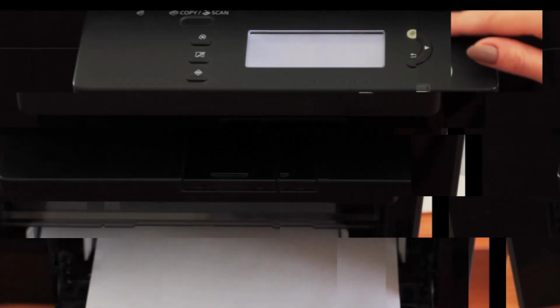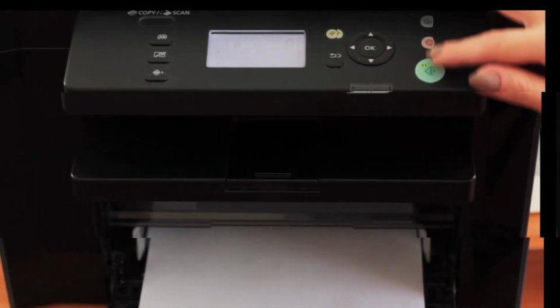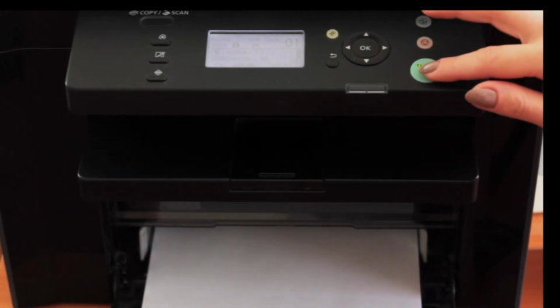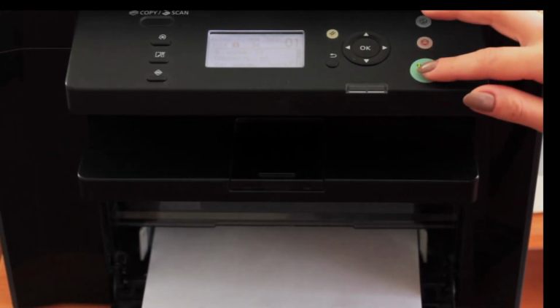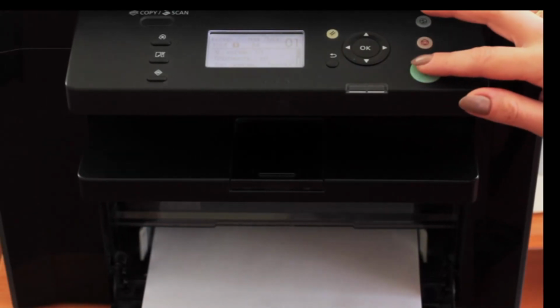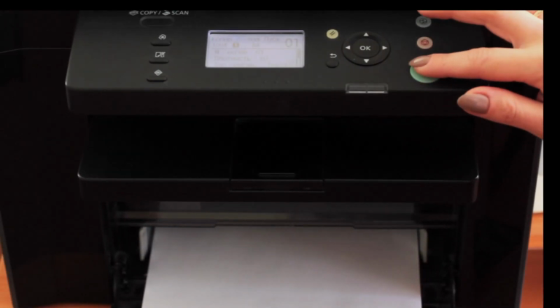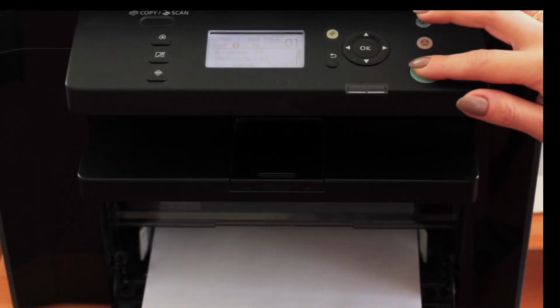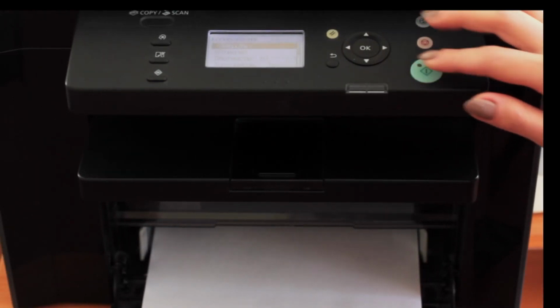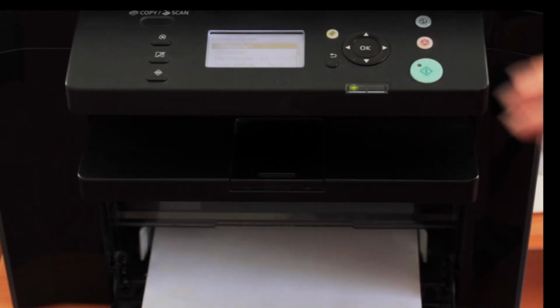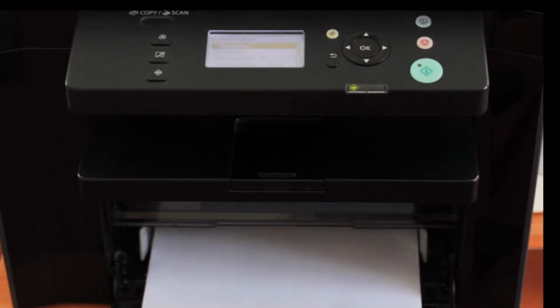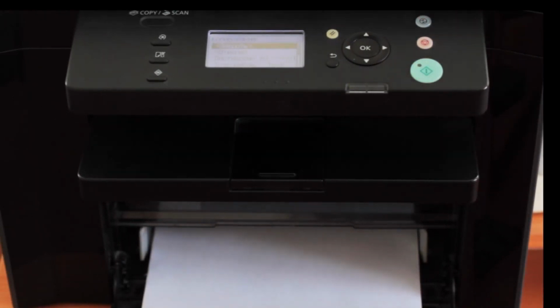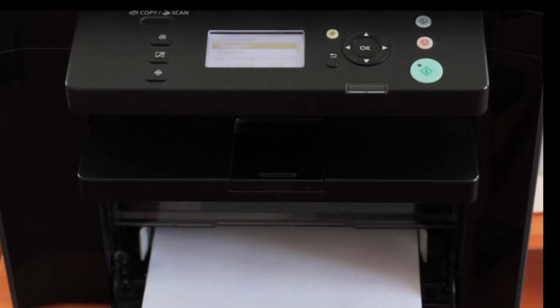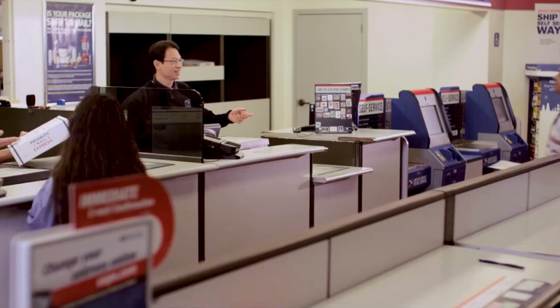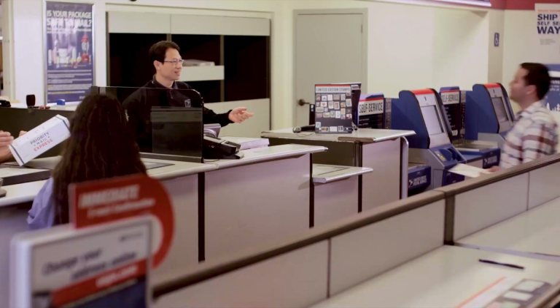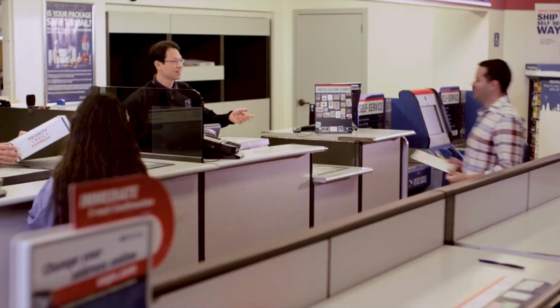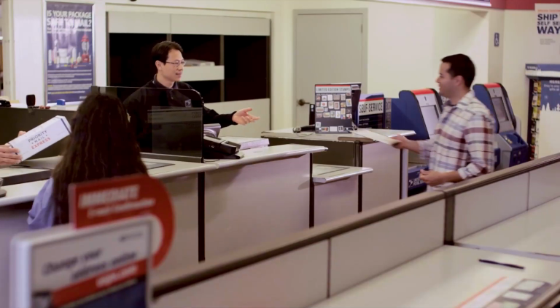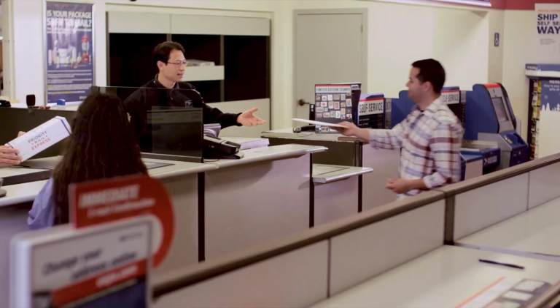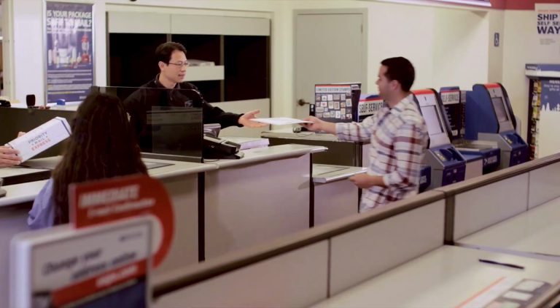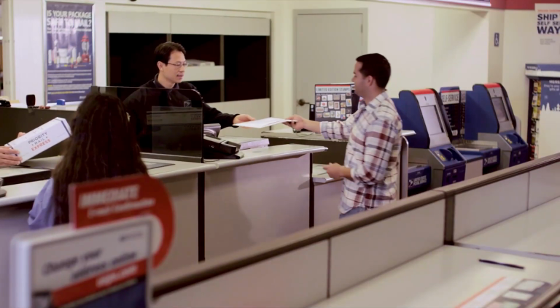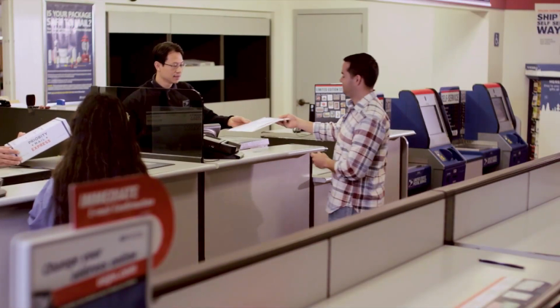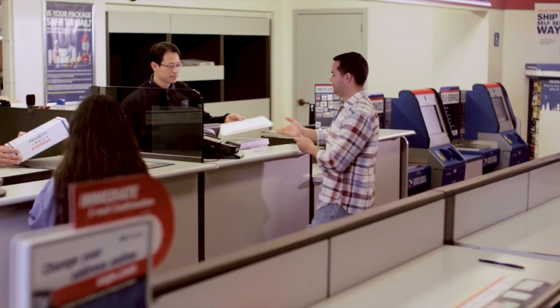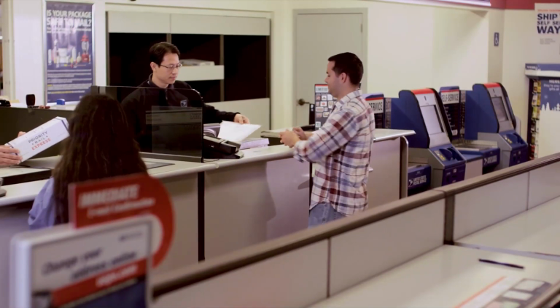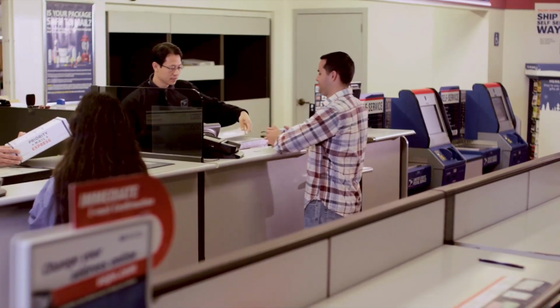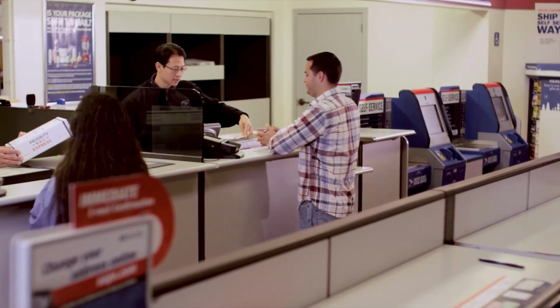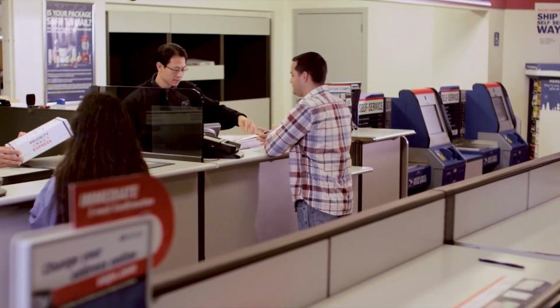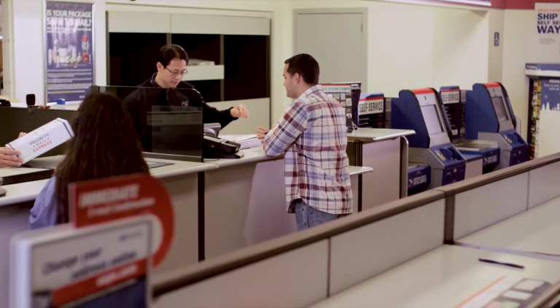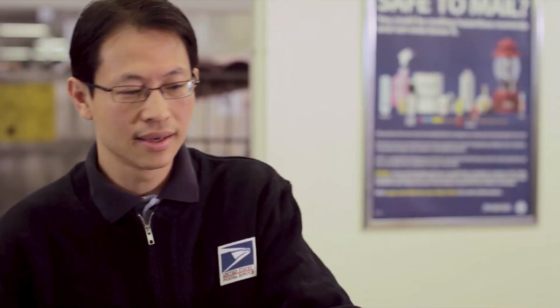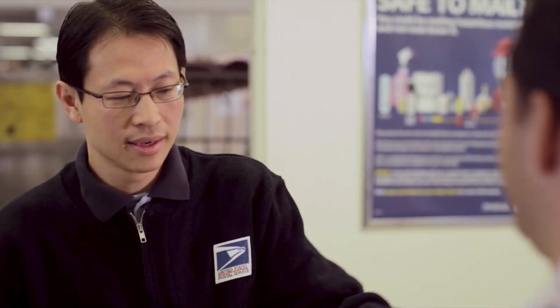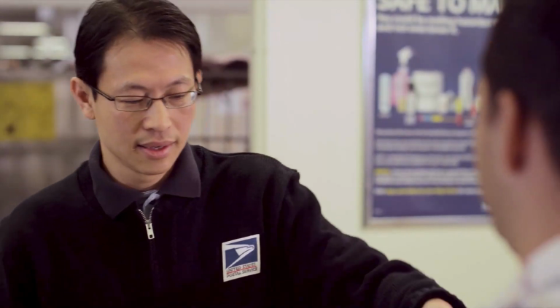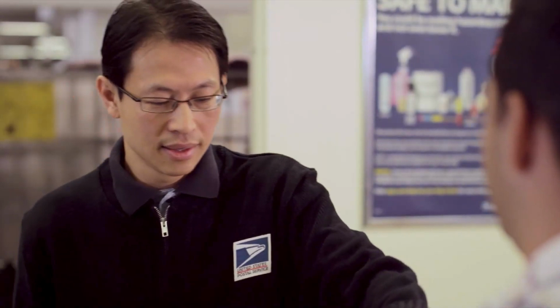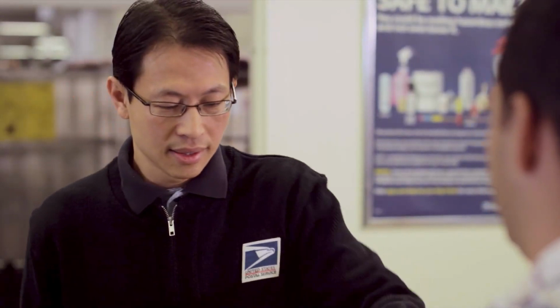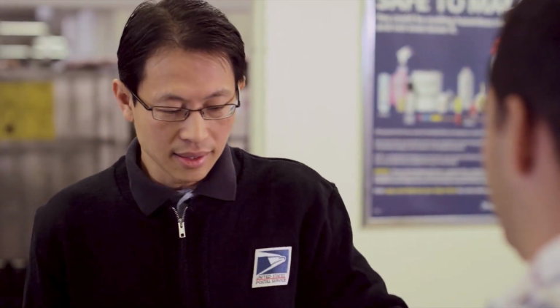Print the forms and postage, attach to your parcel, and bring to the military post office finance counter for acceptance.